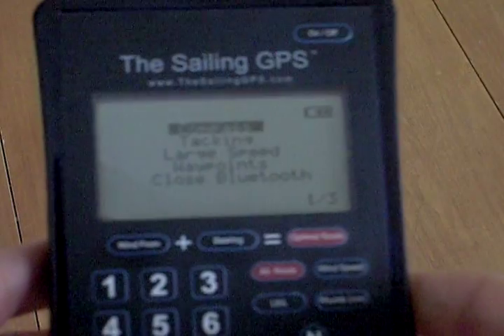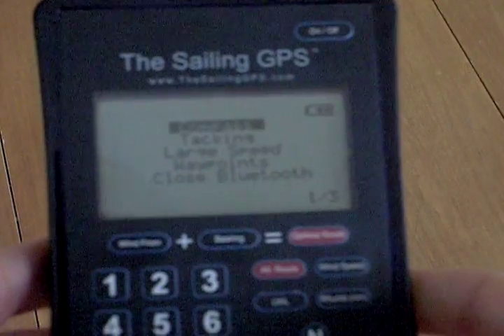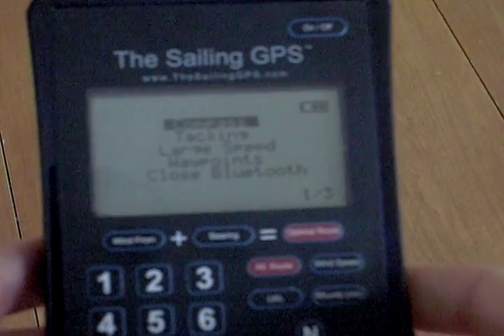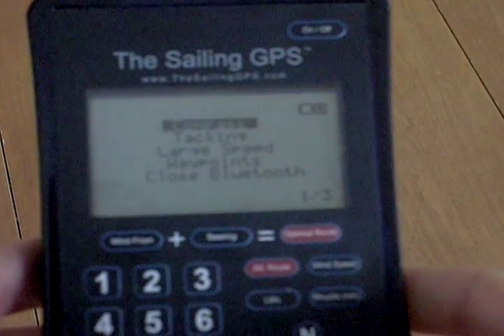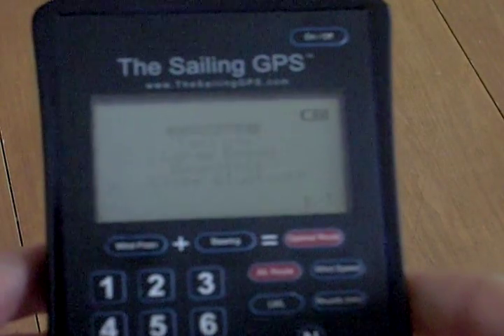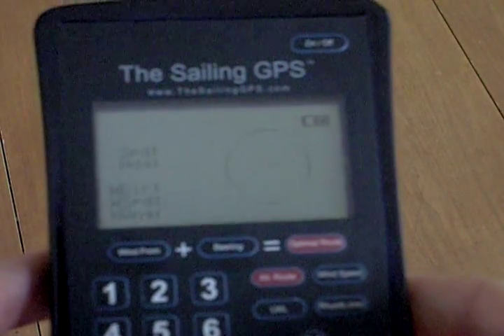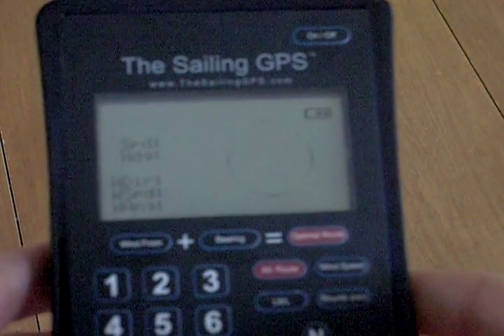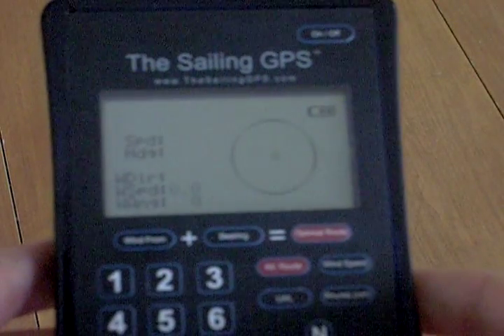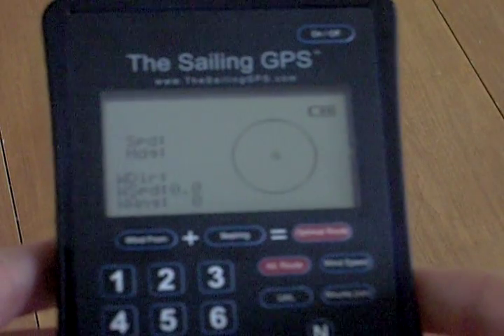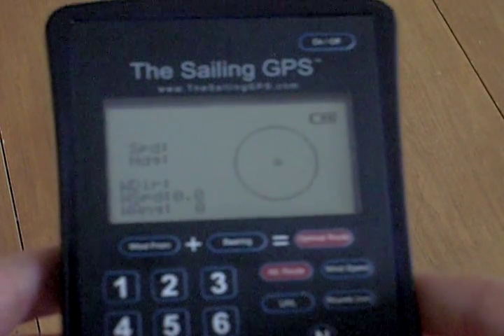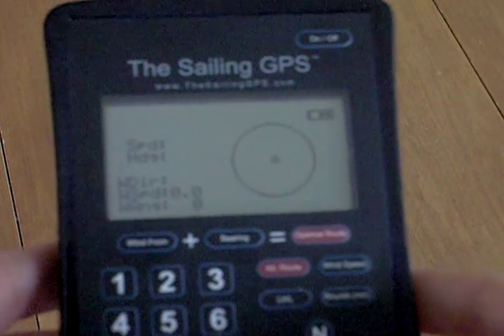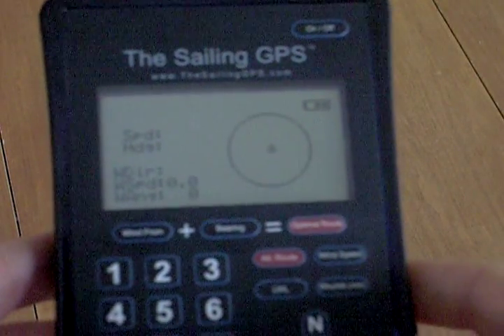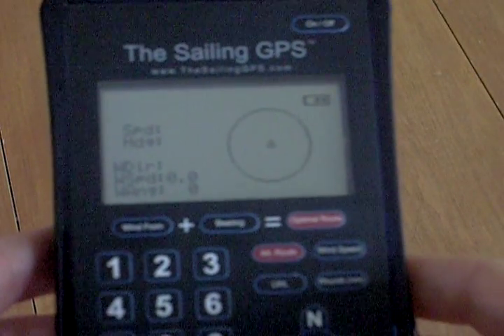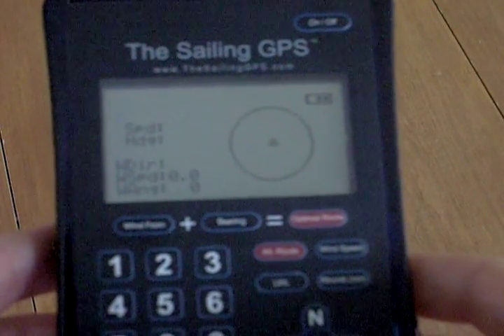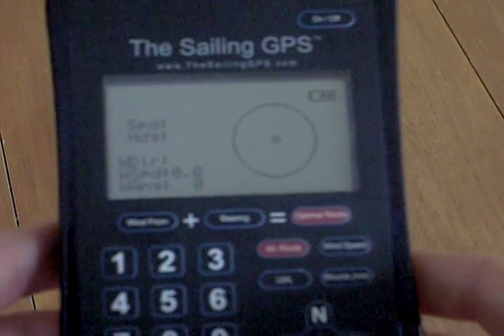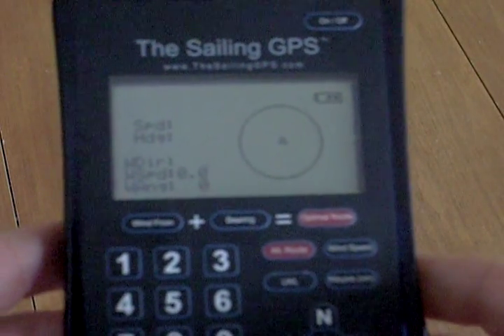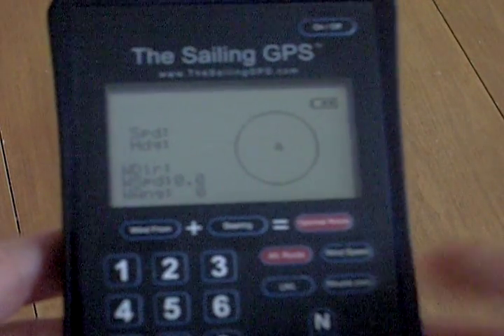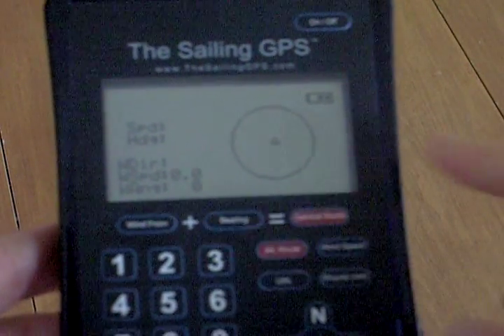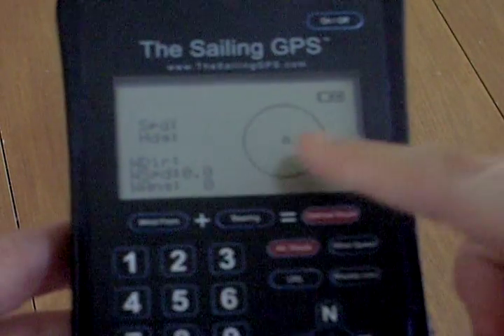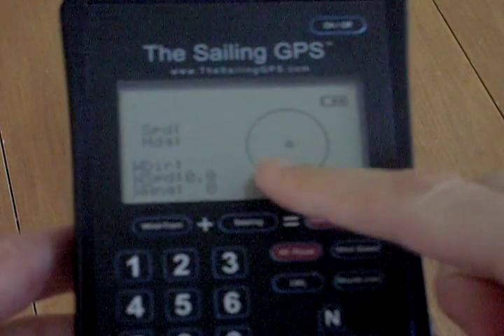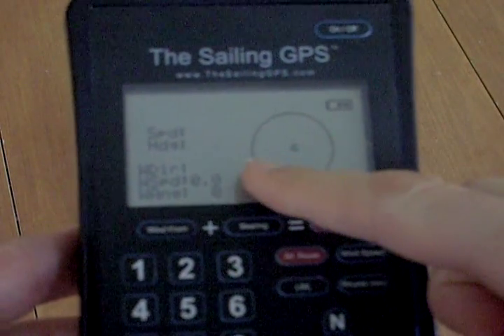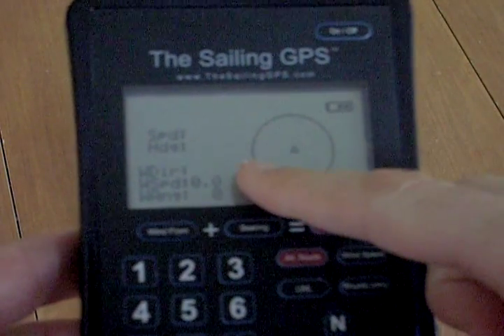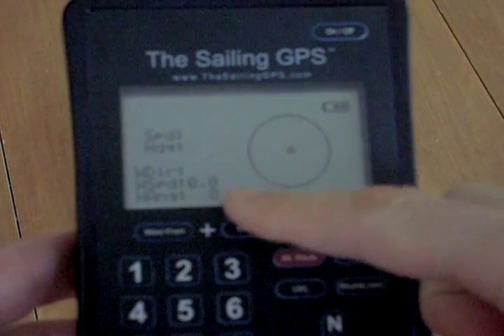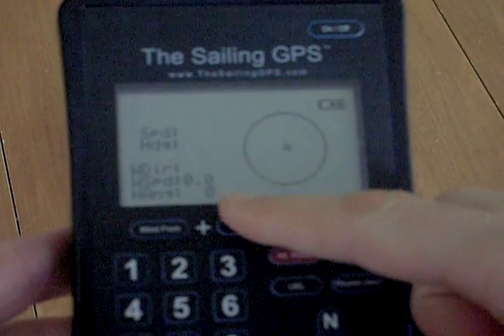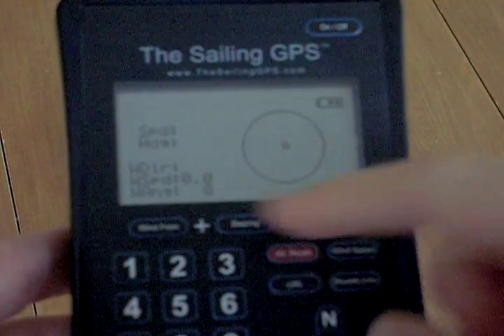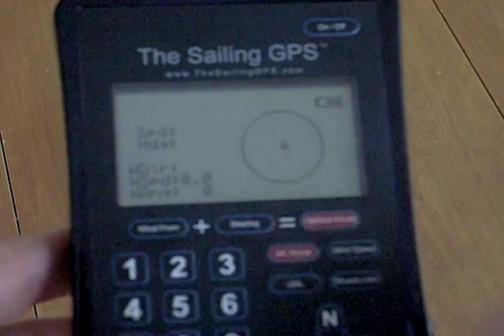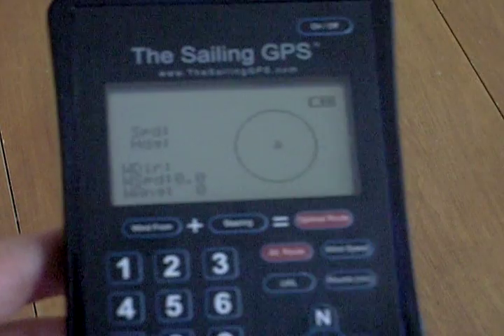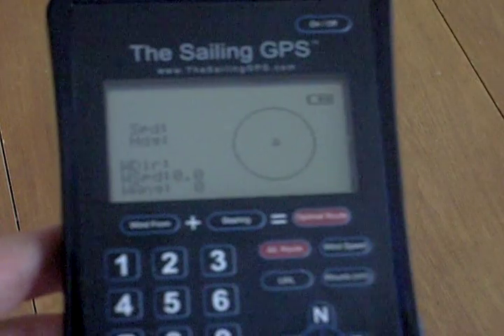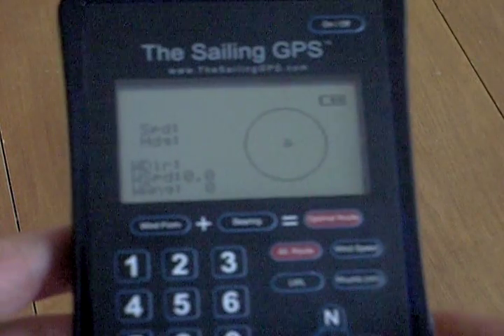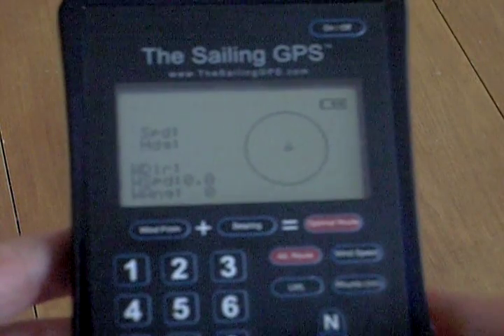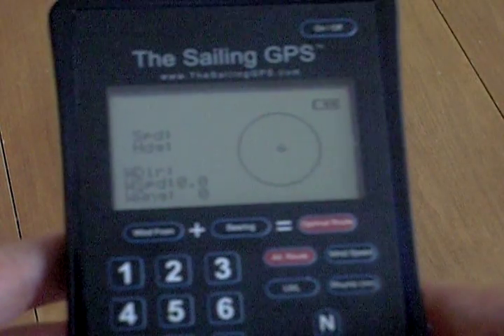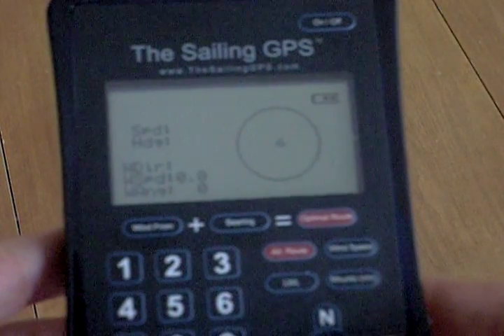Then on the compass screen, you'll be able to see the wind data, which is magically showing up through the air from the base unit using Bluetooth.